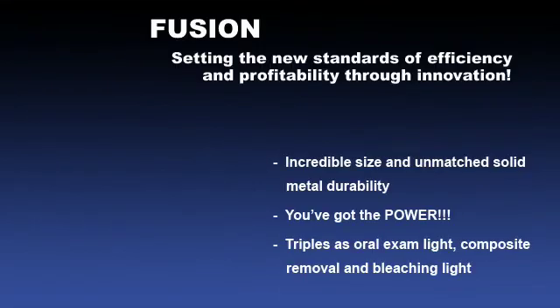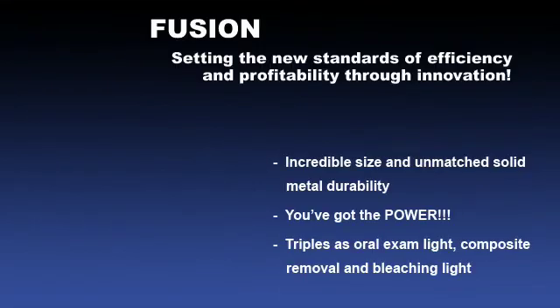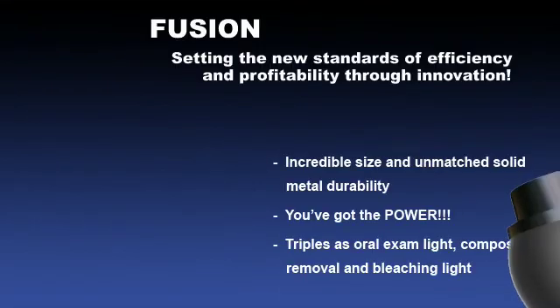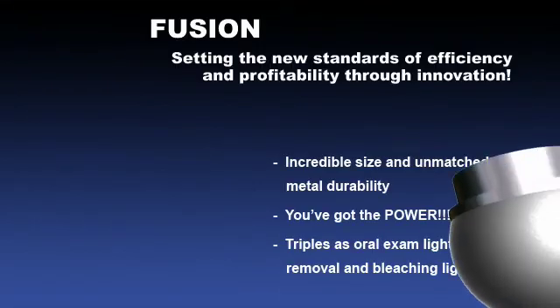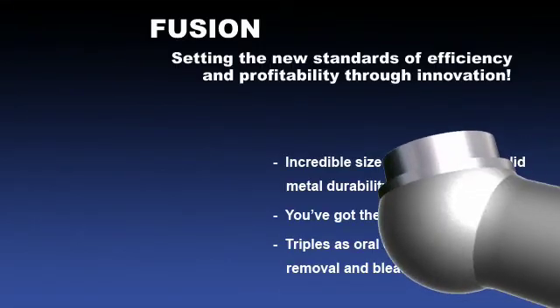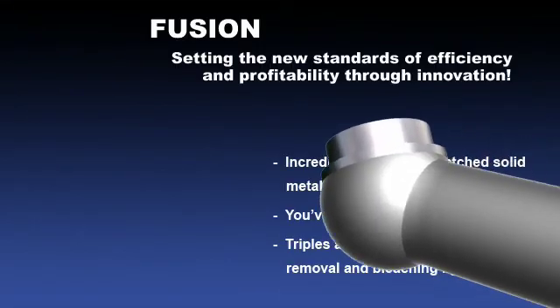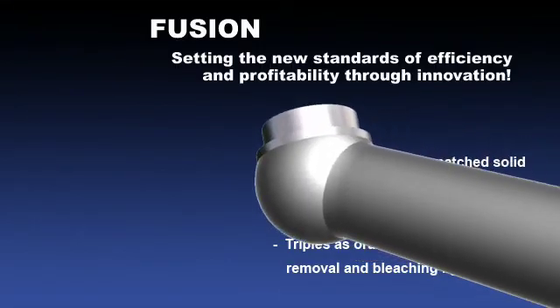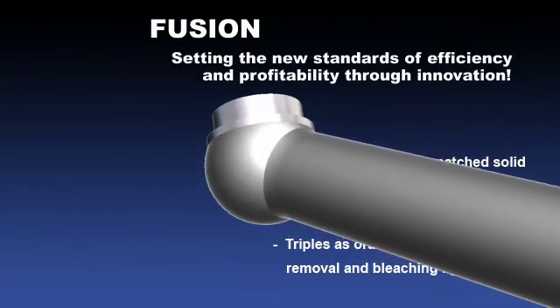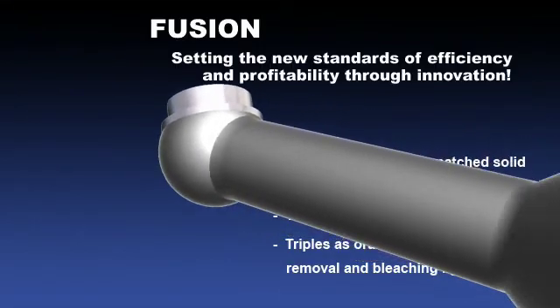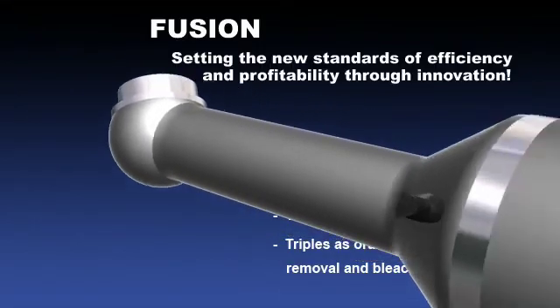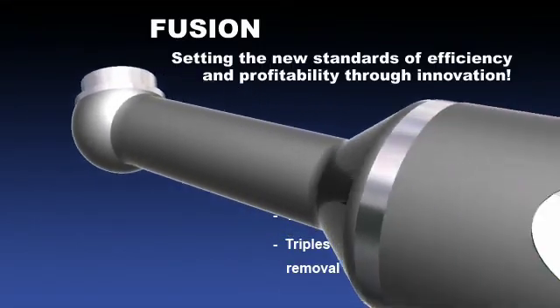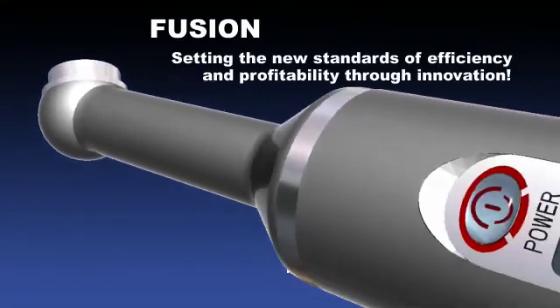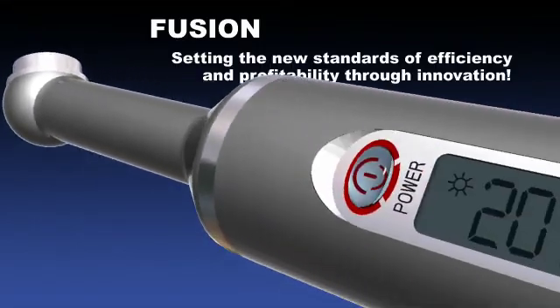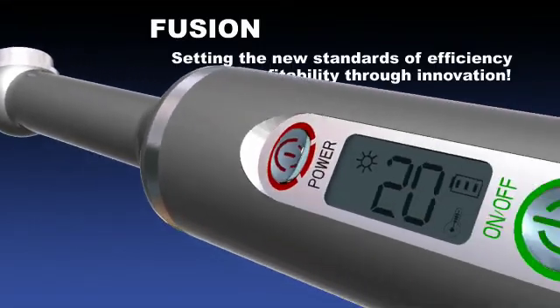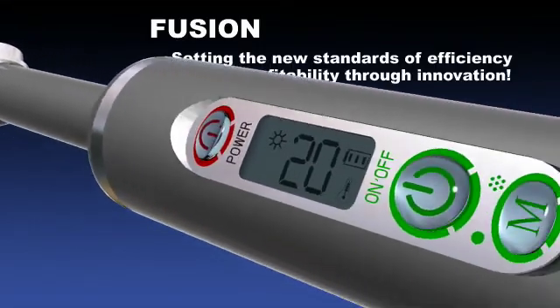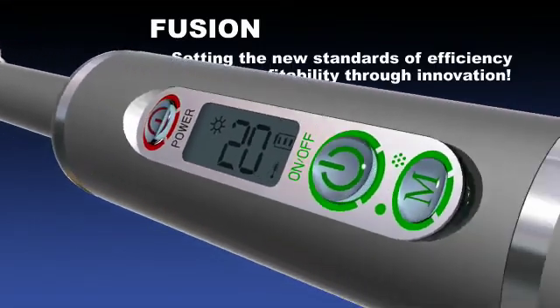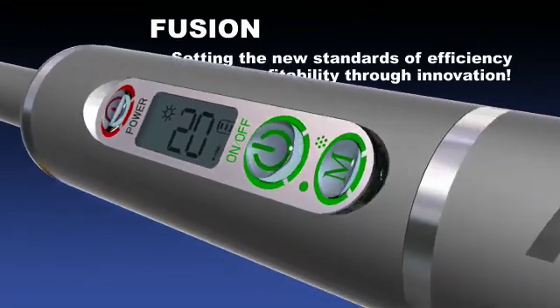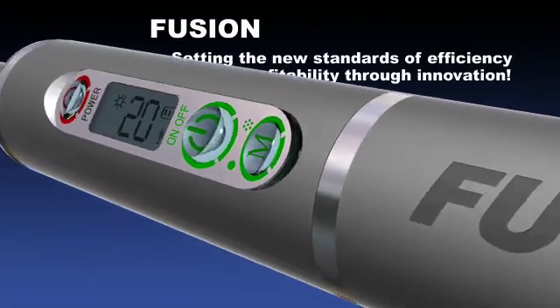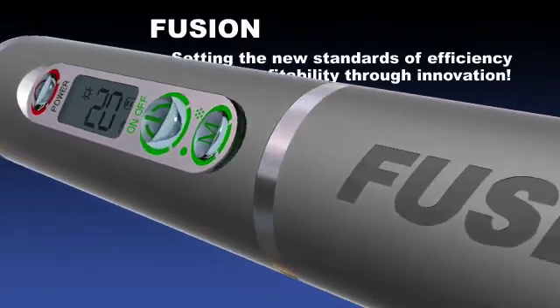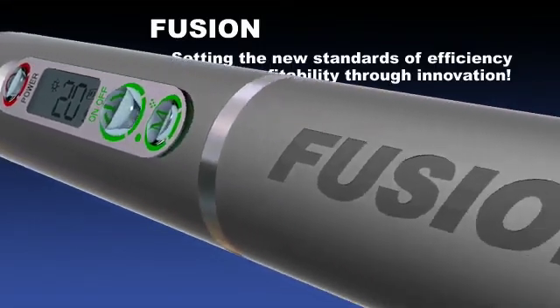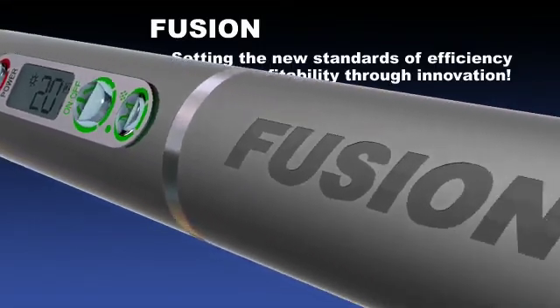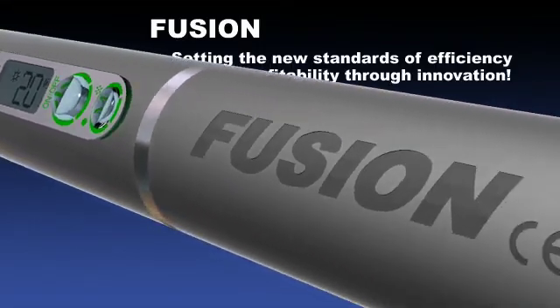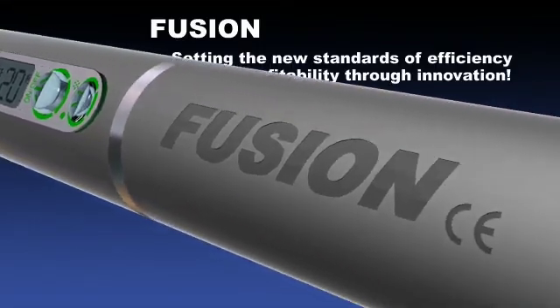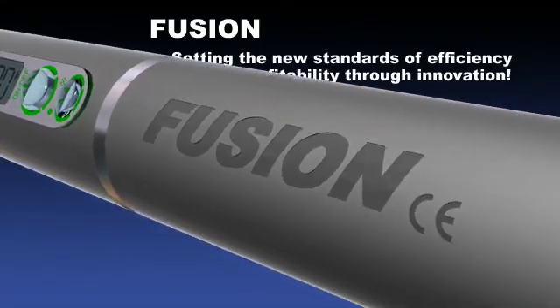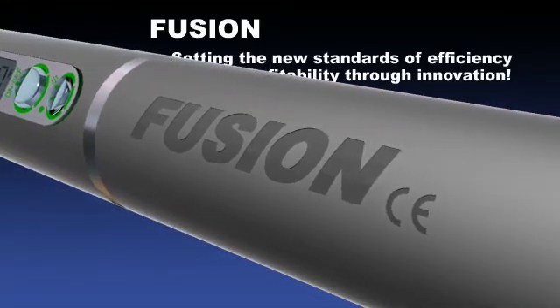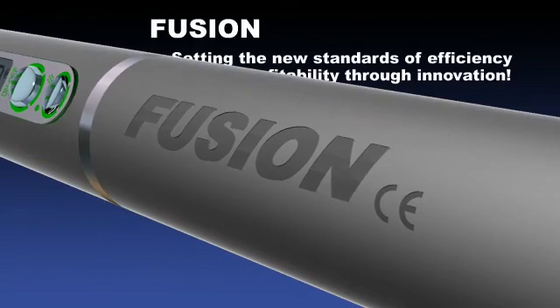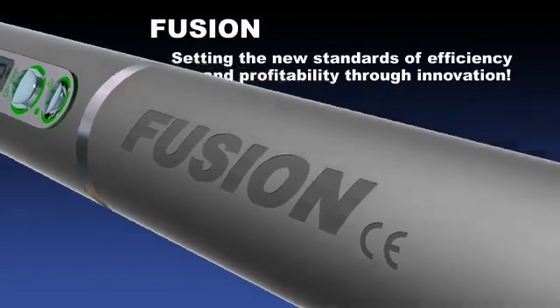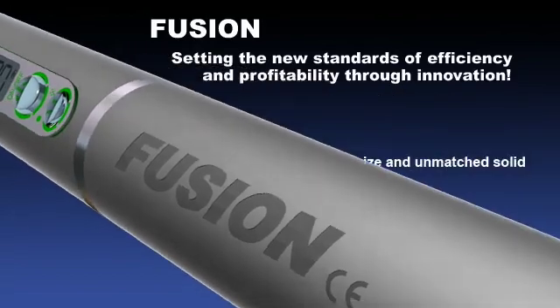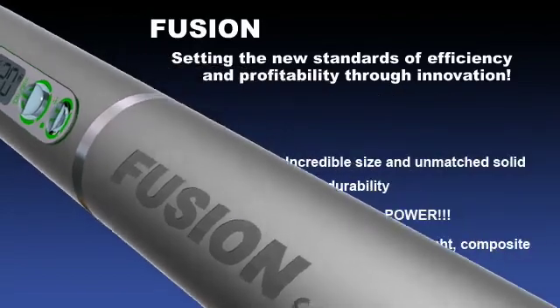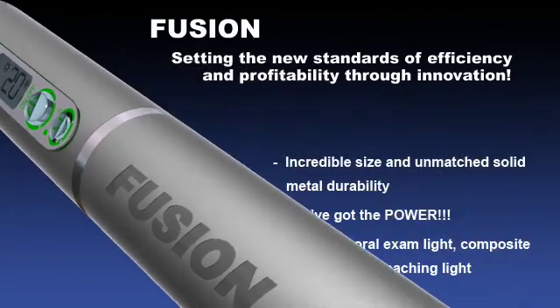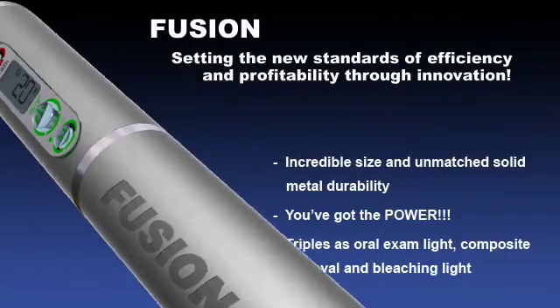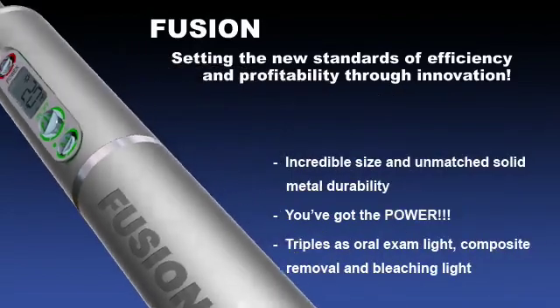Fusion, setting new standards for efficiency and profitability through innovation.